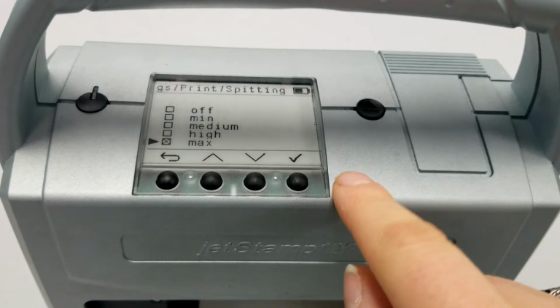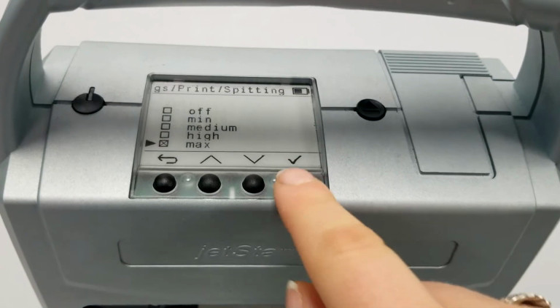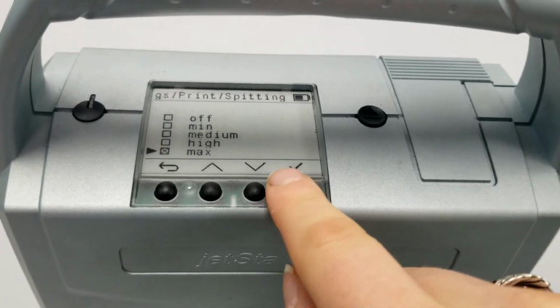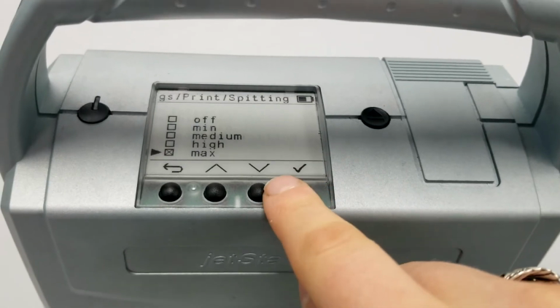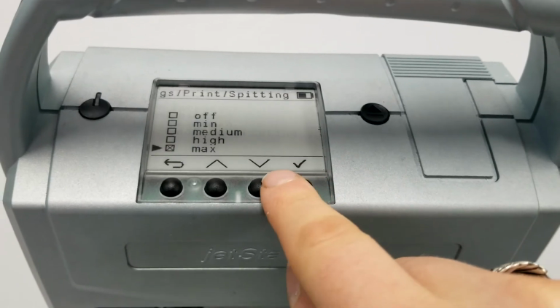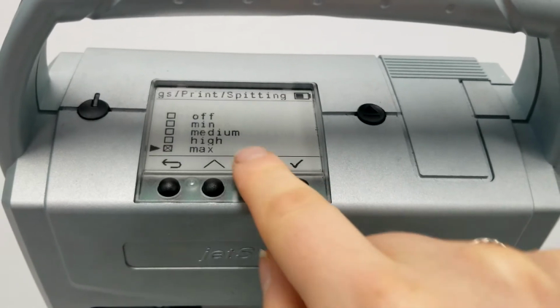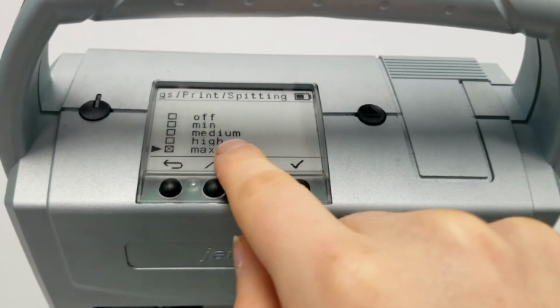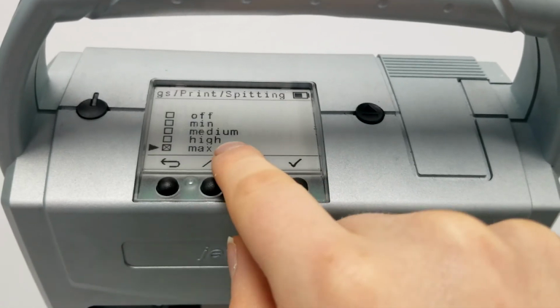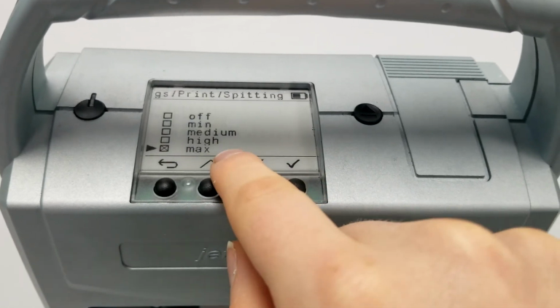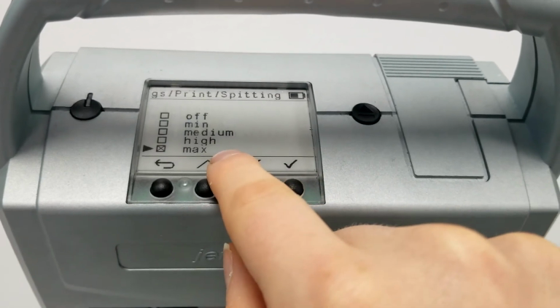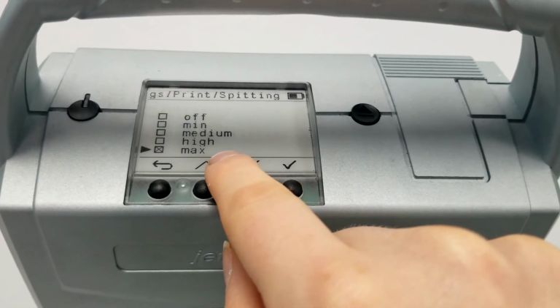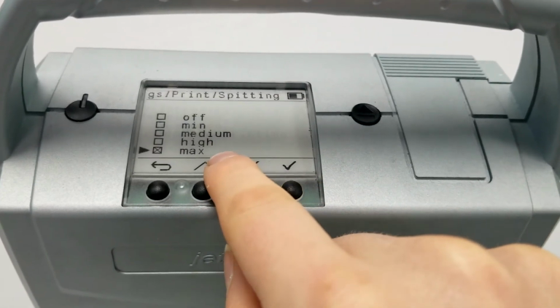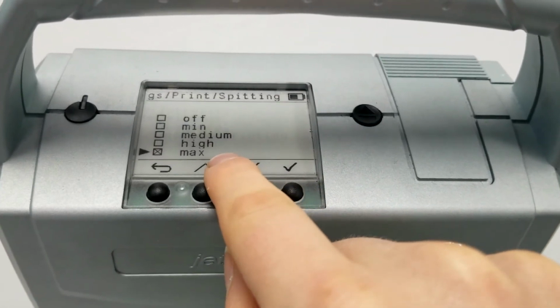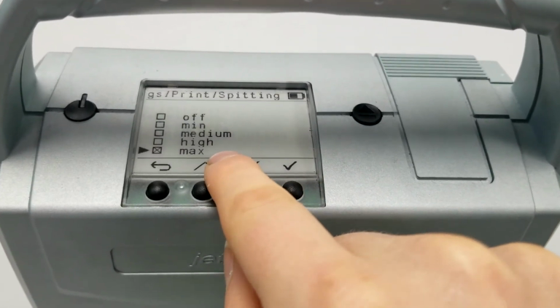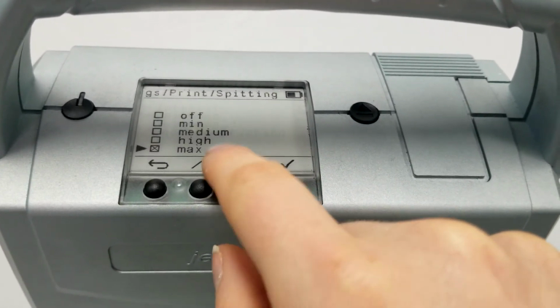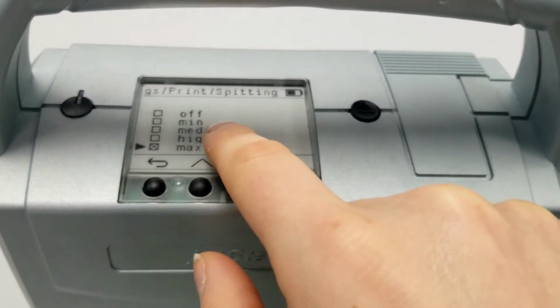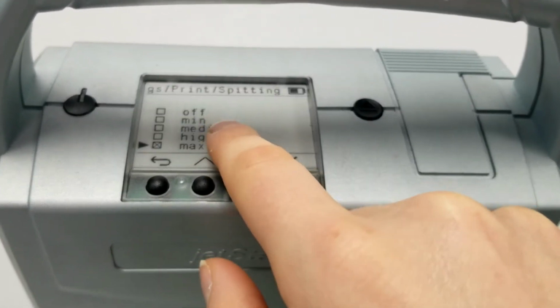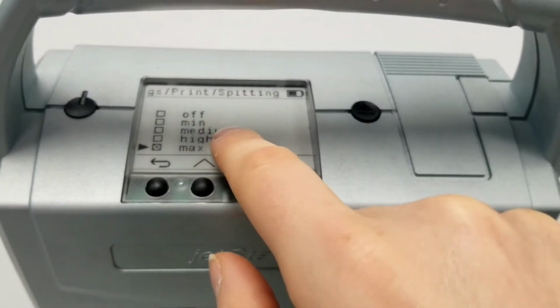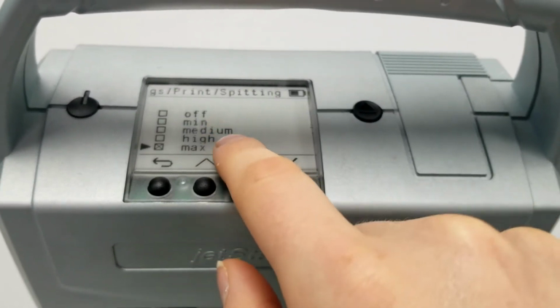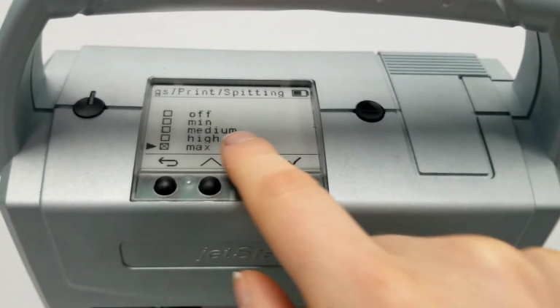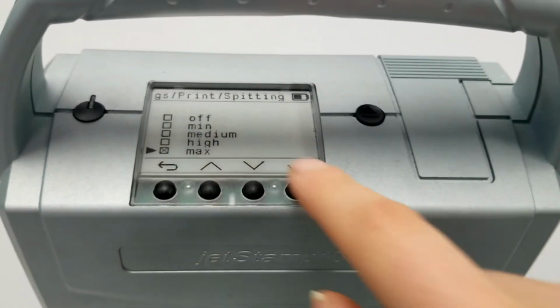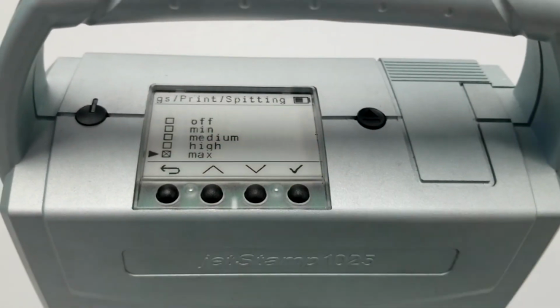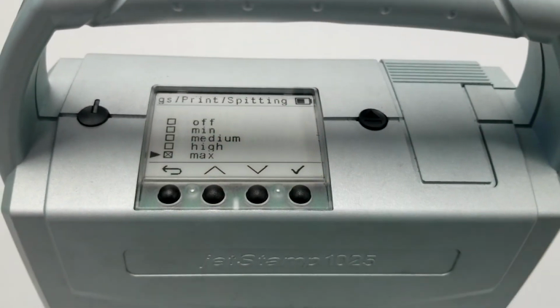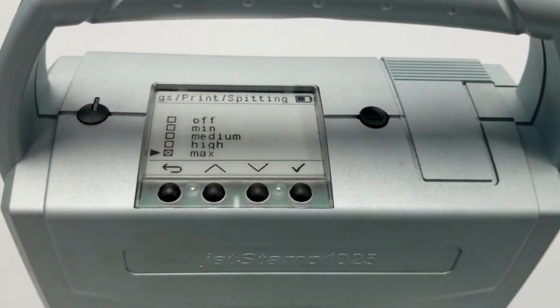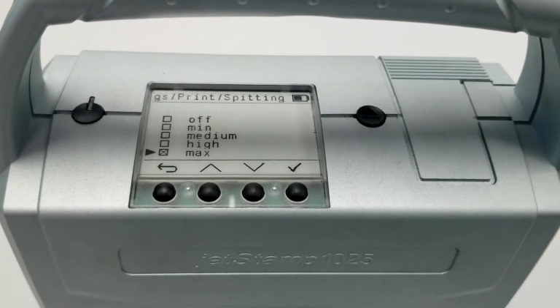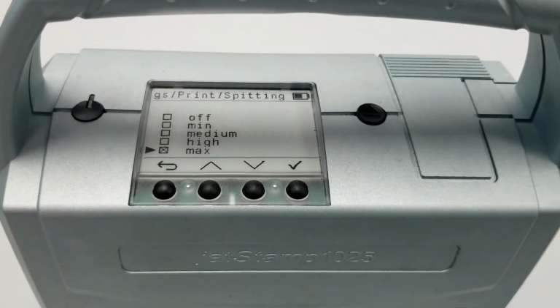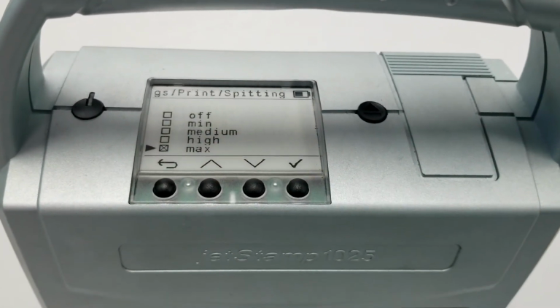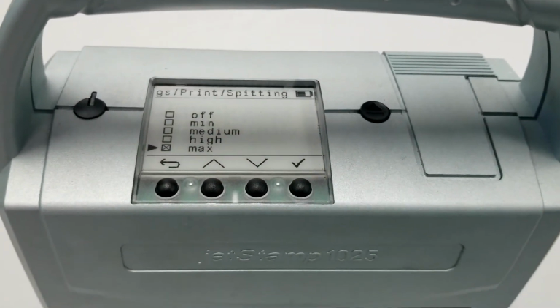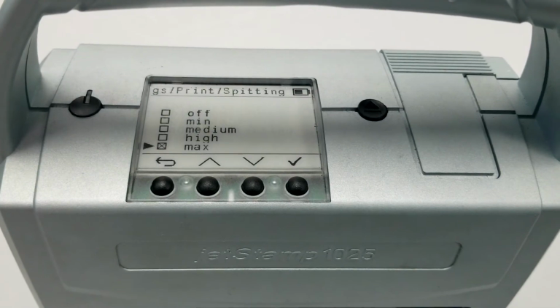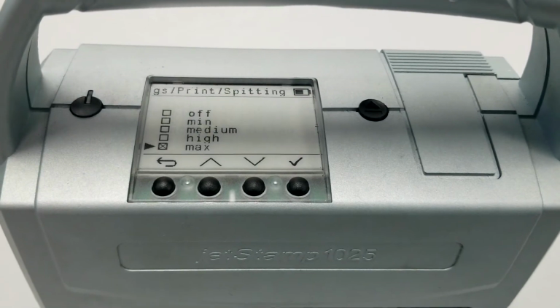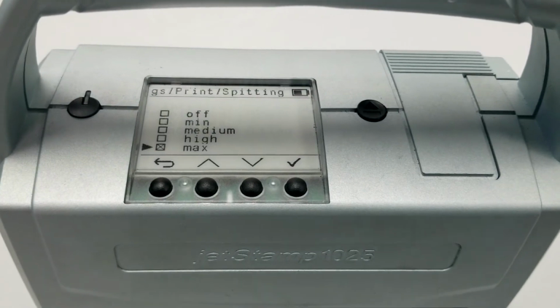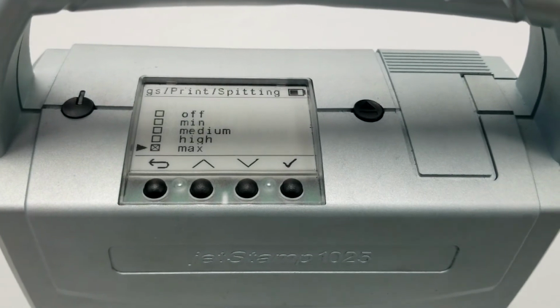You can then choose from the spitting options, which are: Off, Minimum, Medium, High, and Maximum.